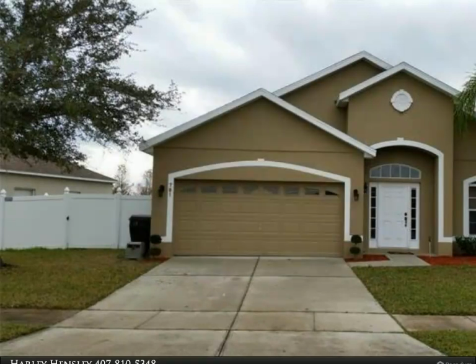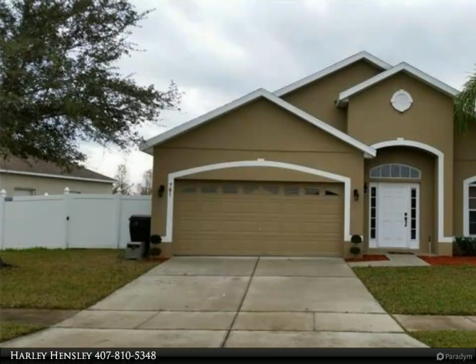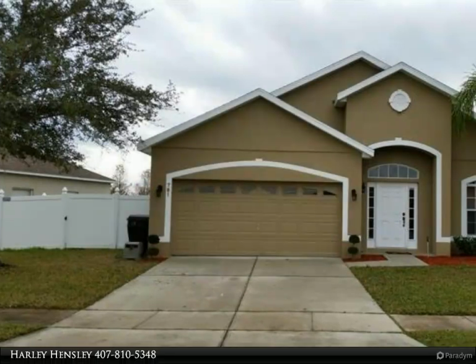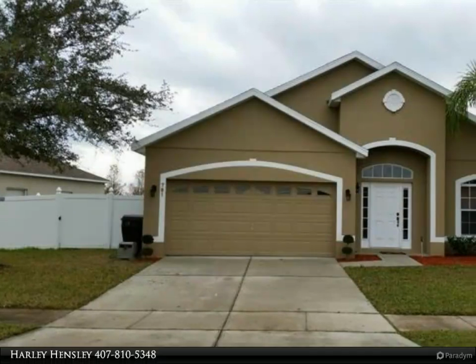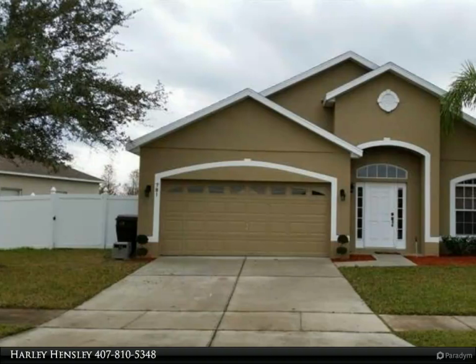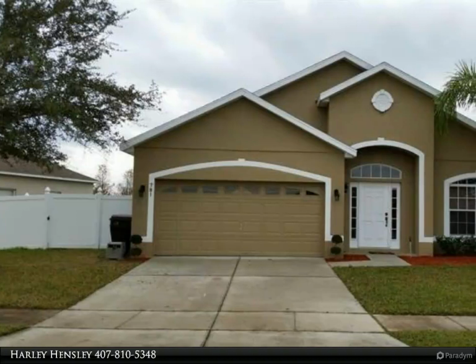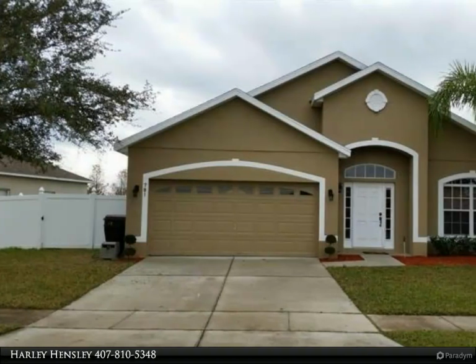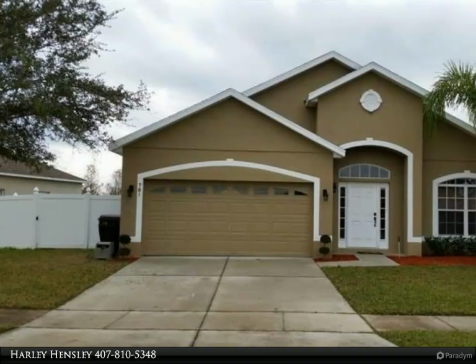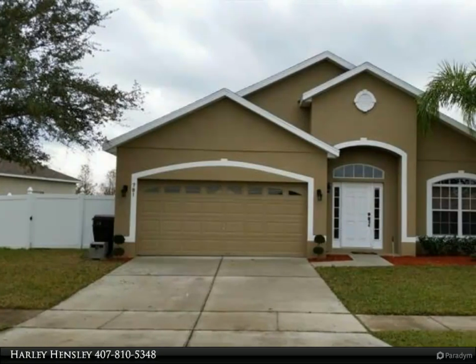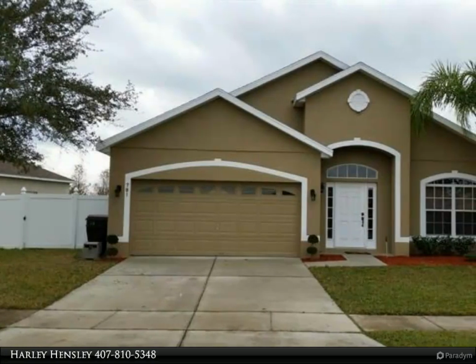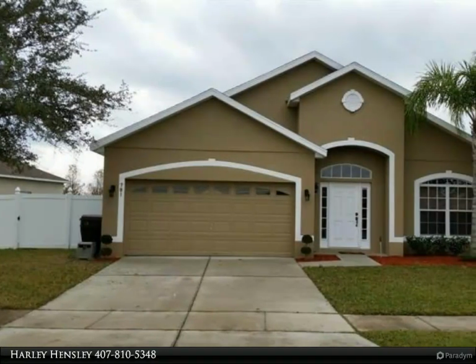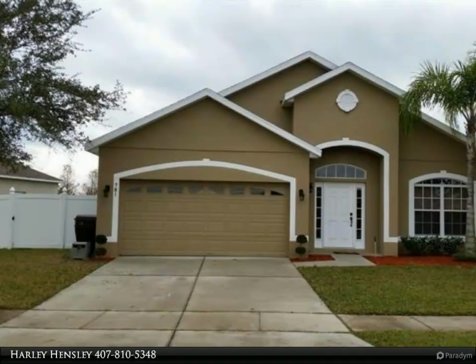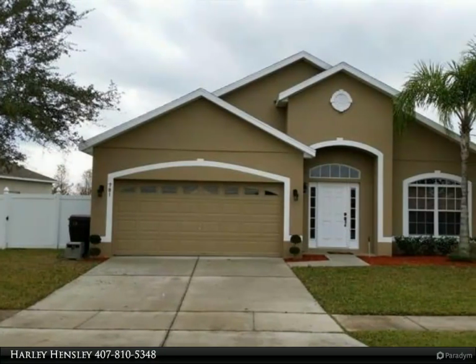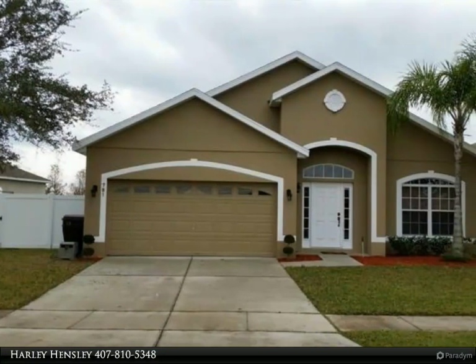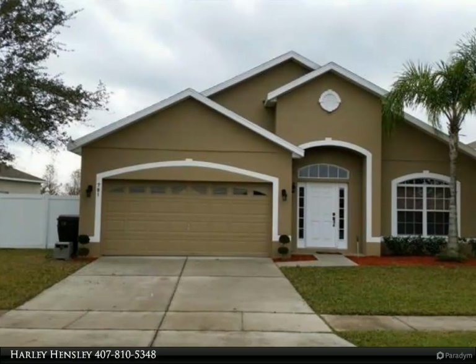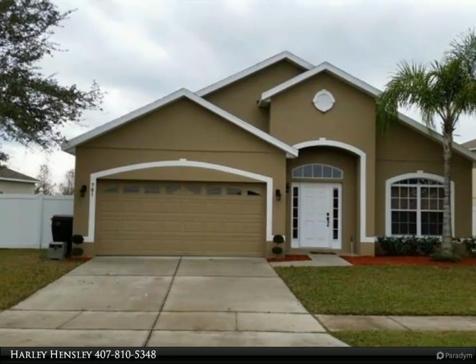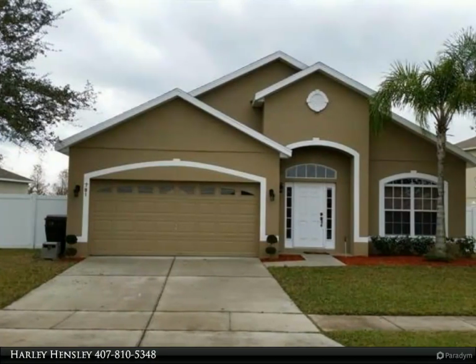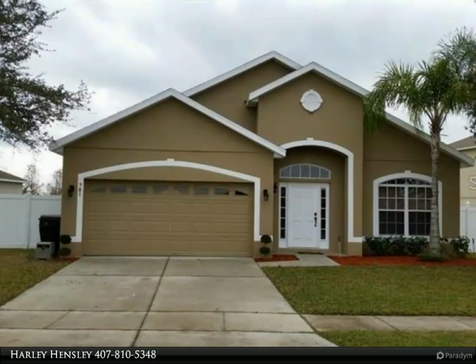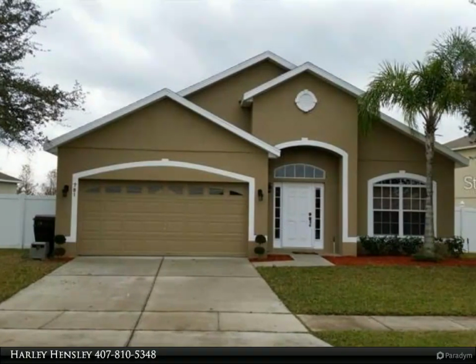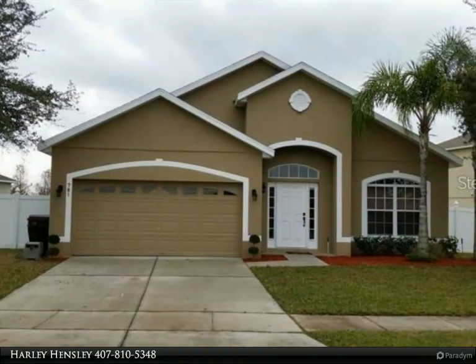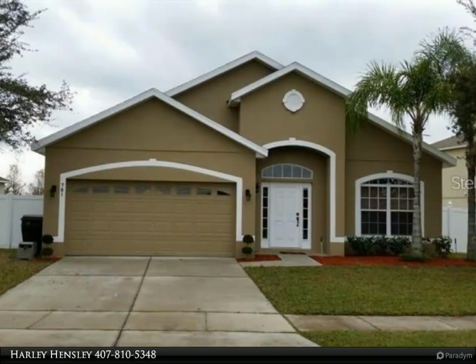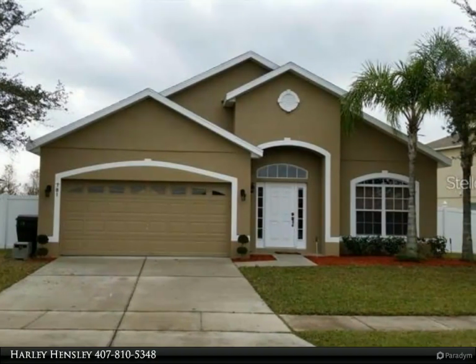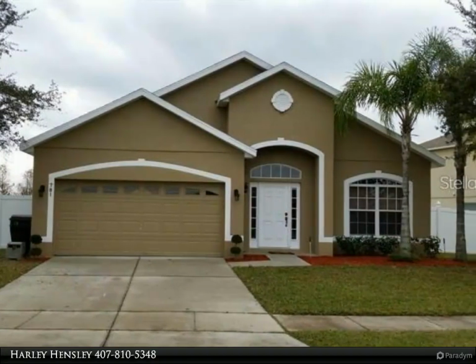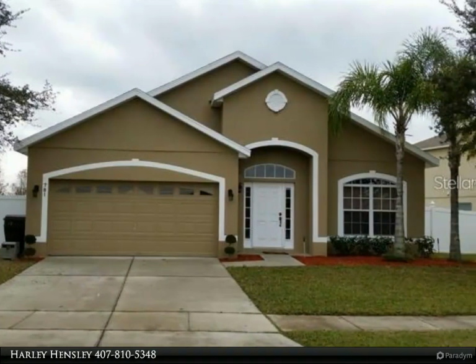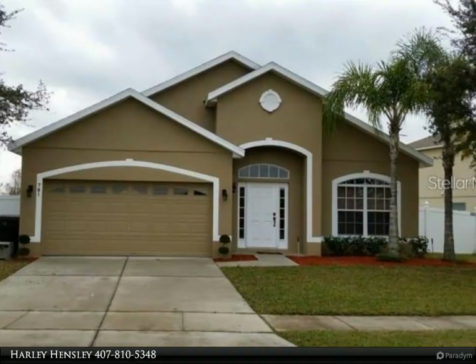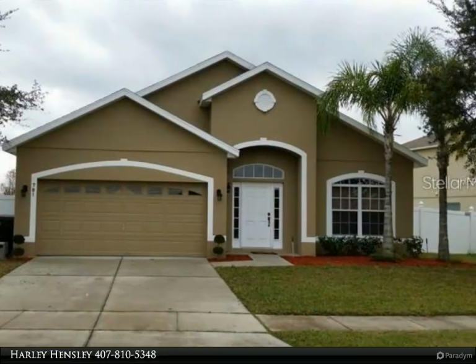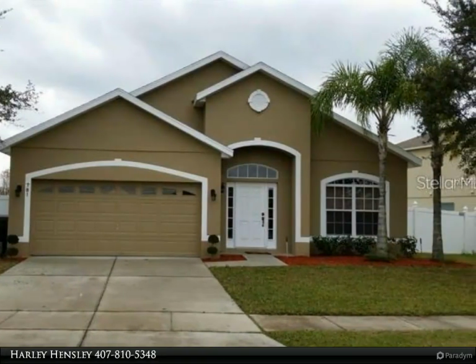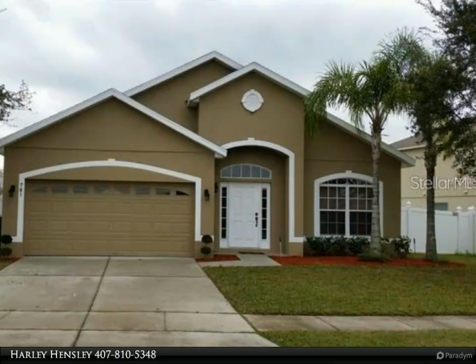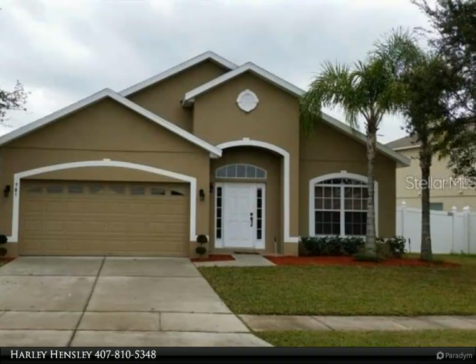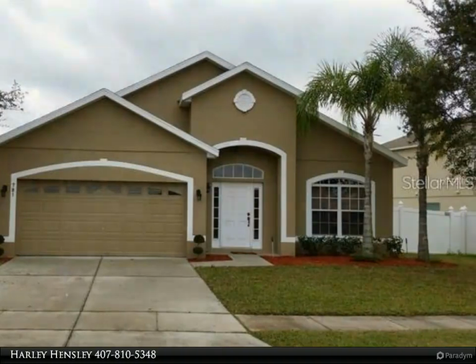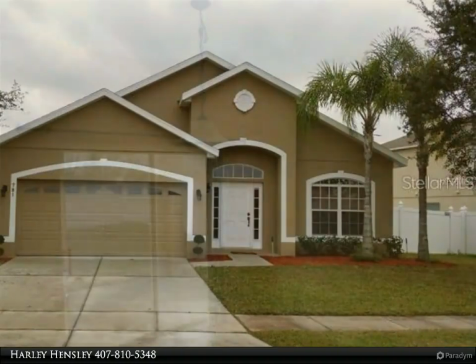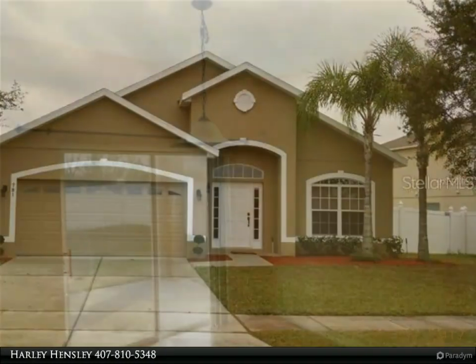This Berkshire Hathaway Home Services Florida Realty Property Video is presented by Harley Hensley. Move-in Ready!